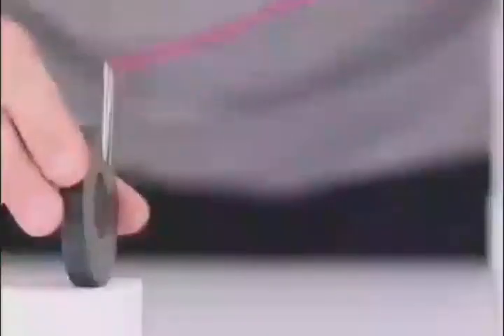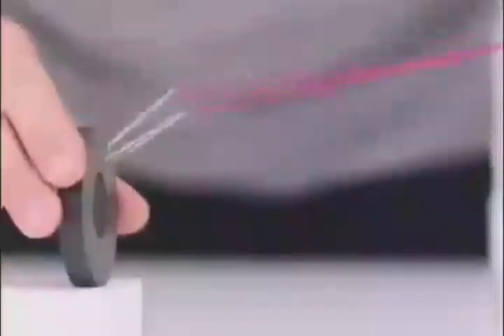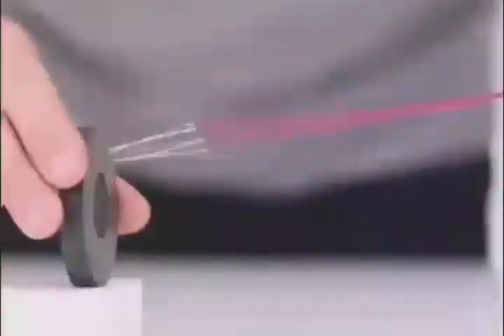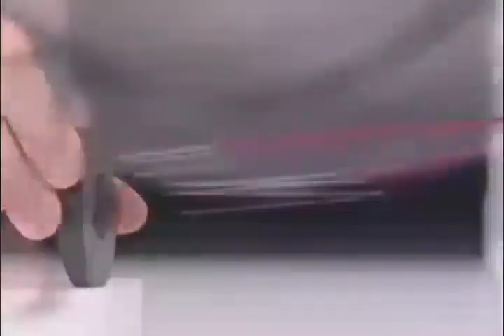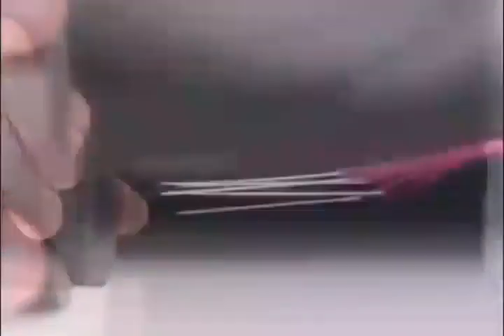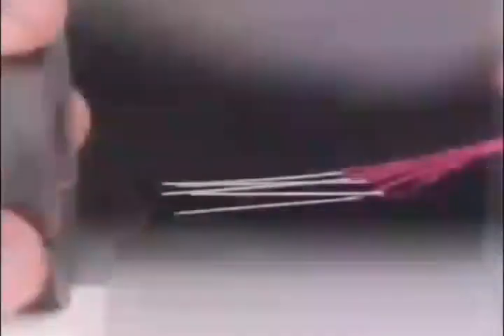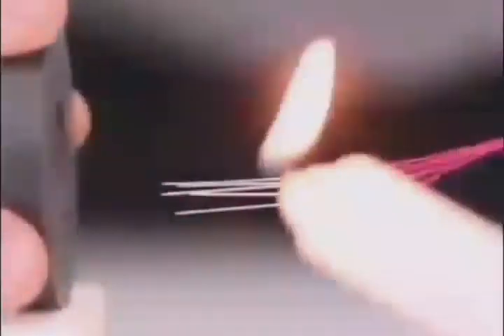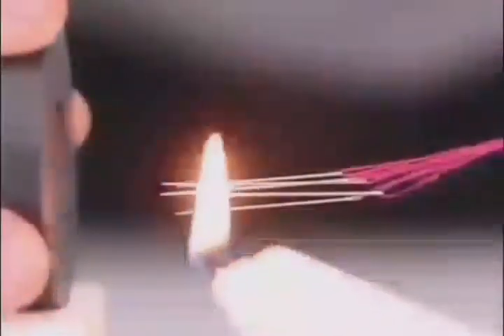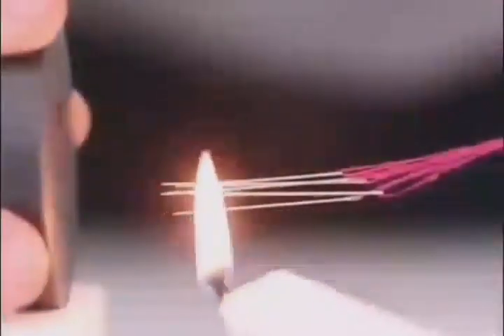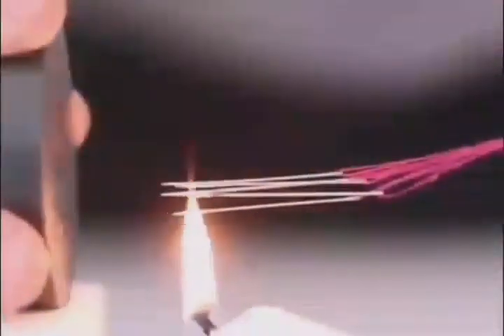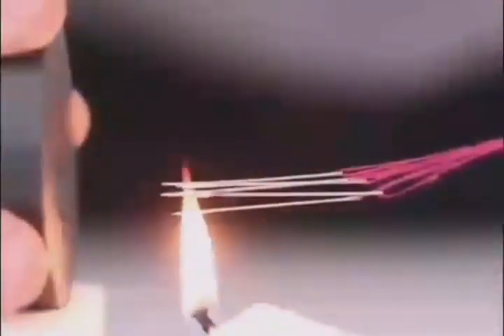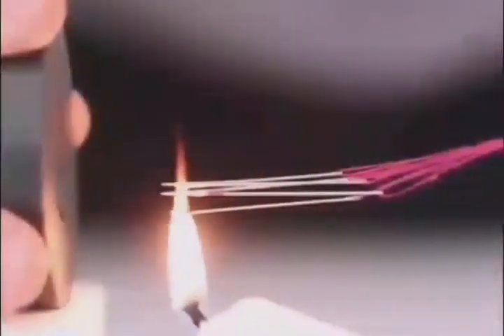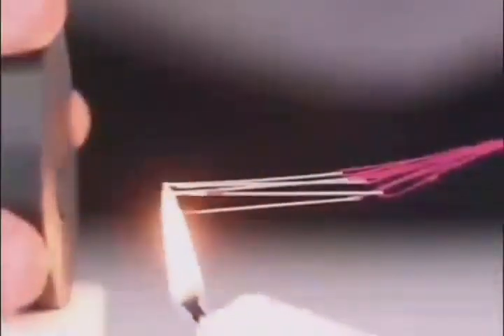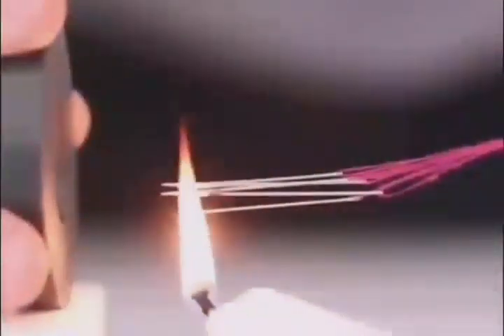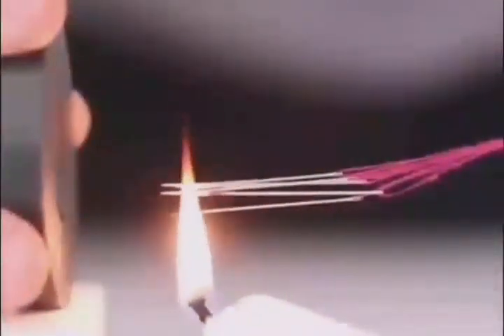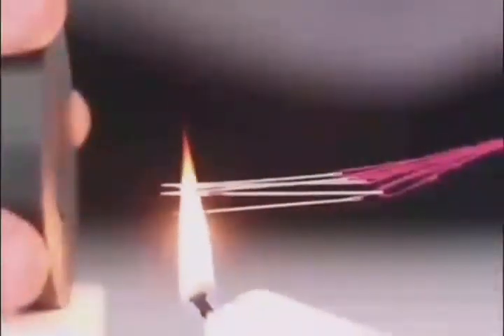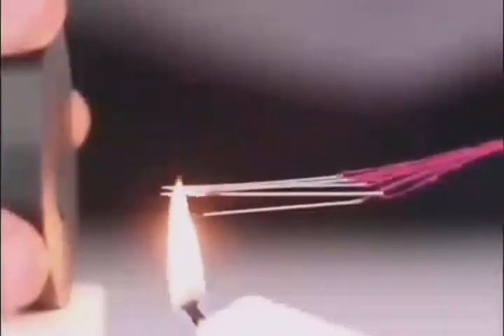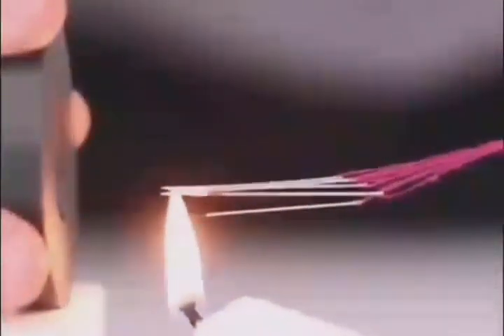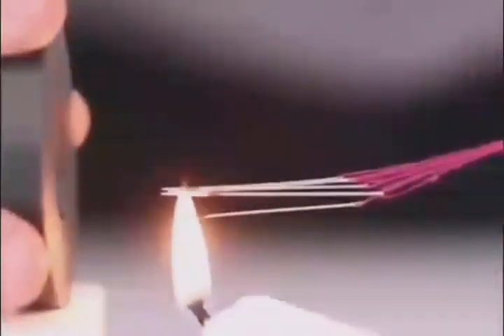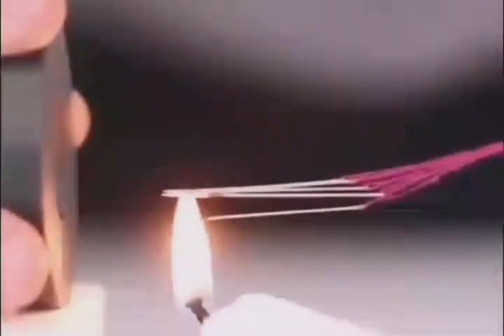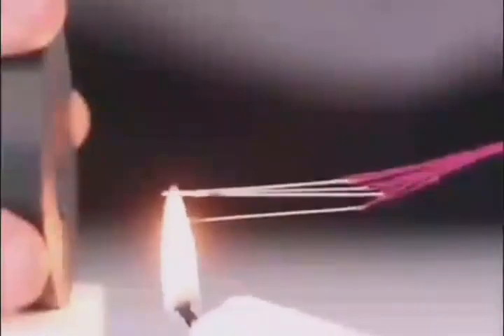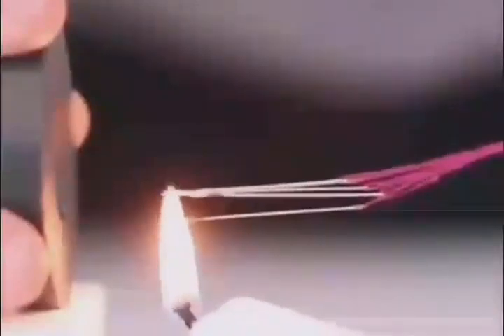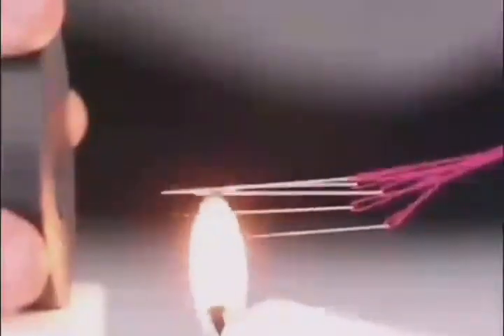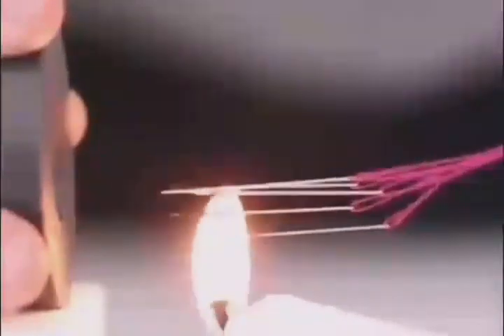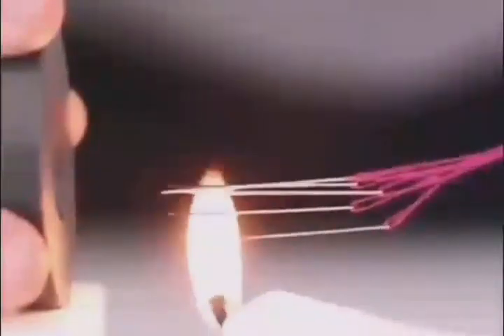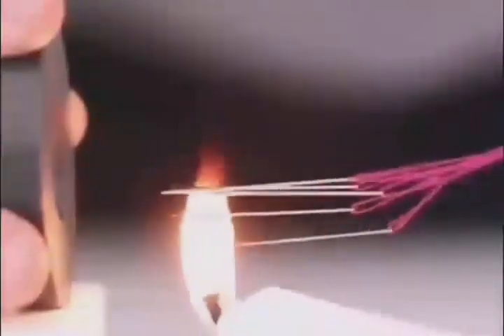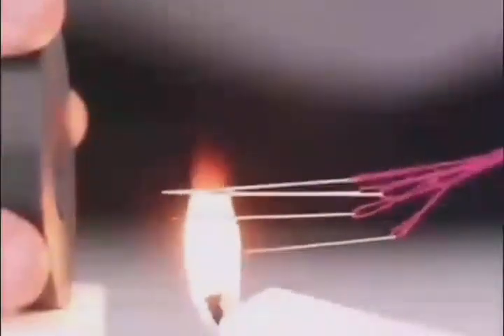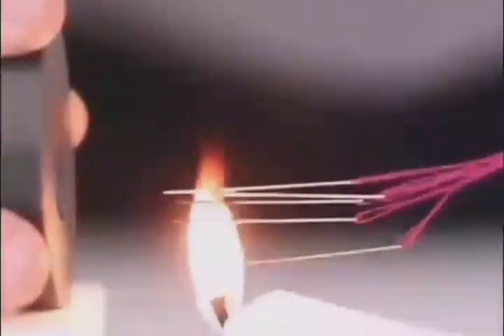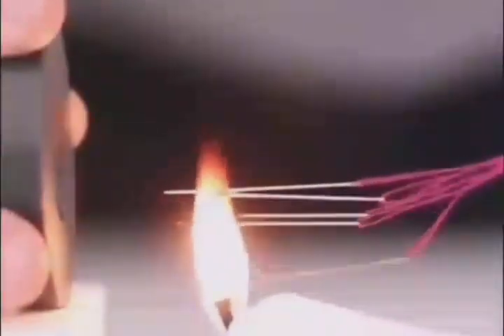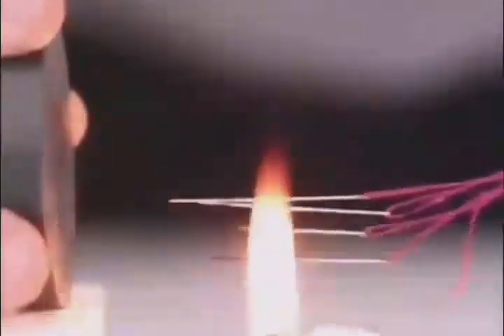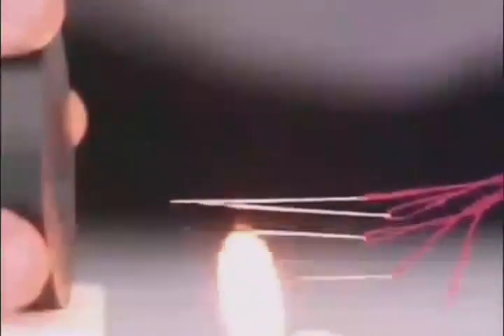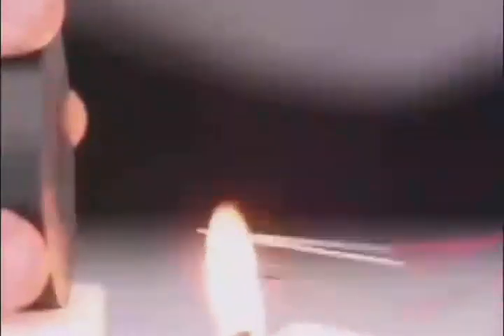Put an iron needle close to a magnet to magnetize it, then heat it with a candle for a bit. The magnetic force suddenly disappears.